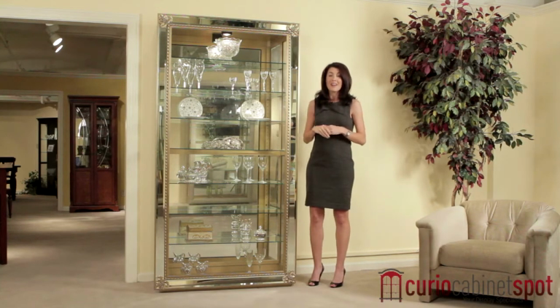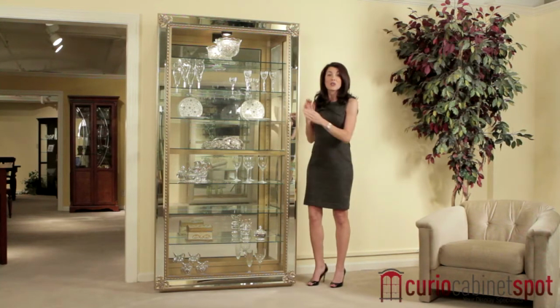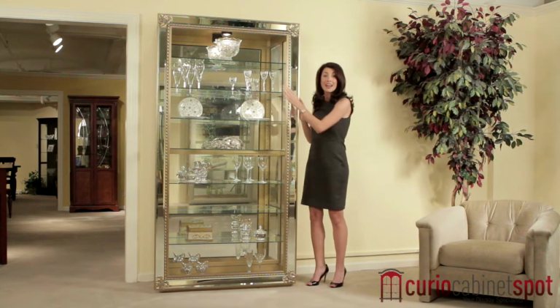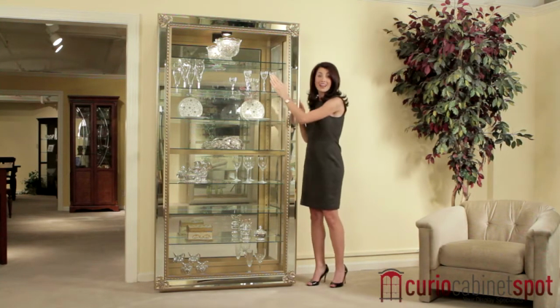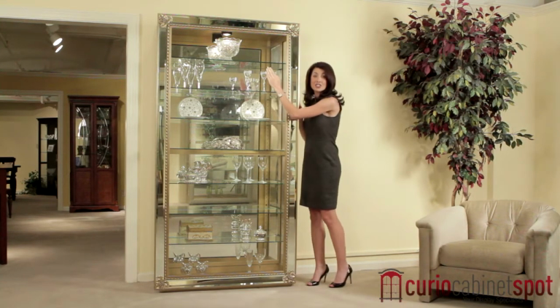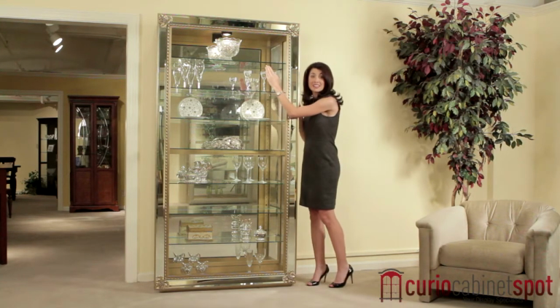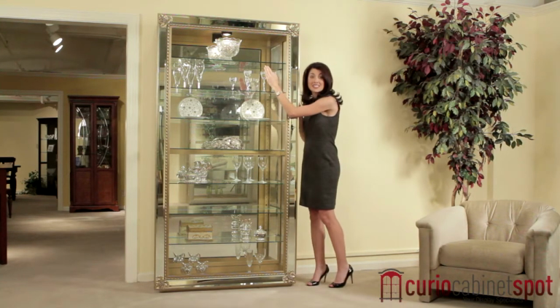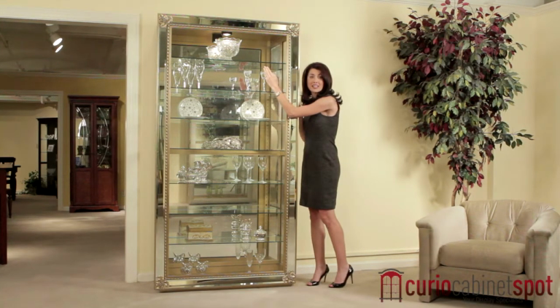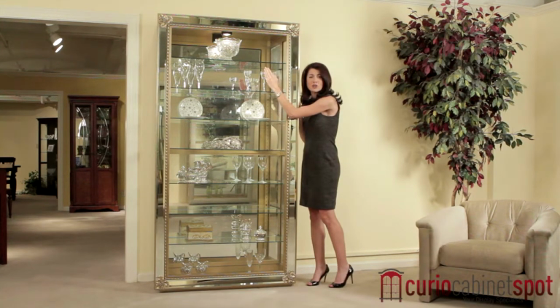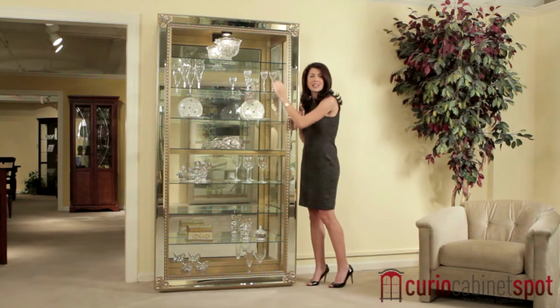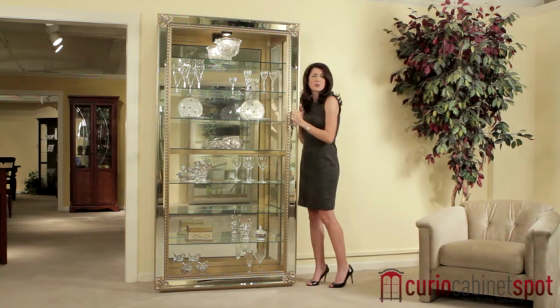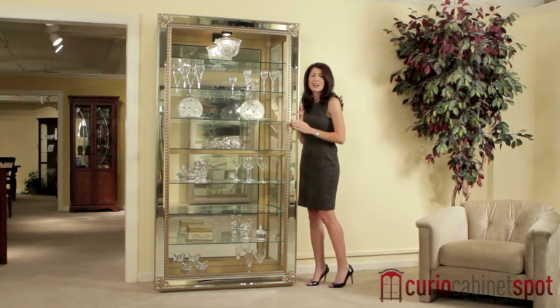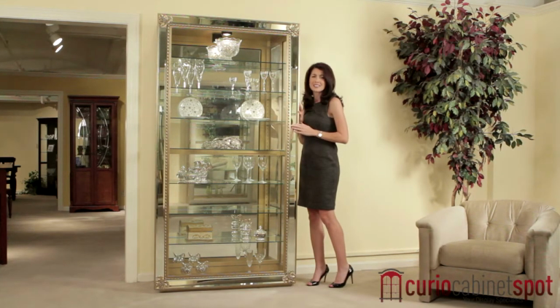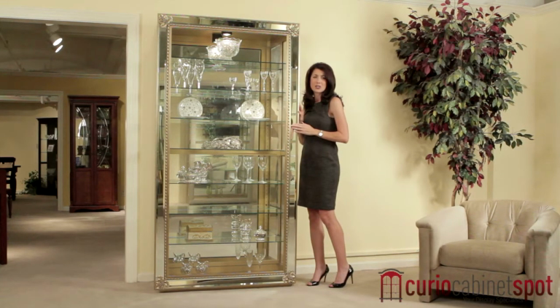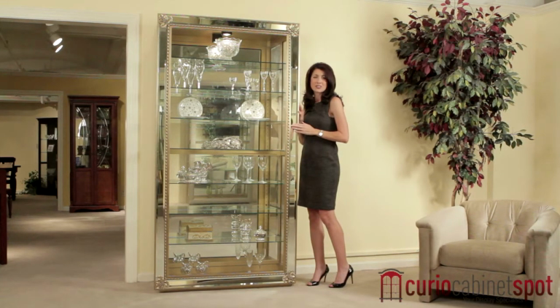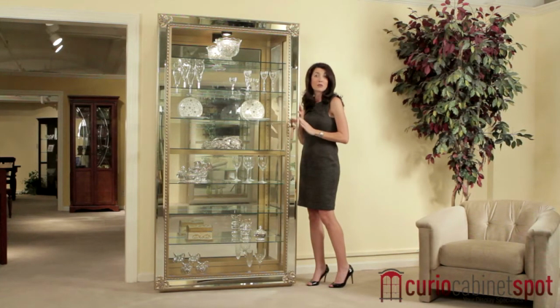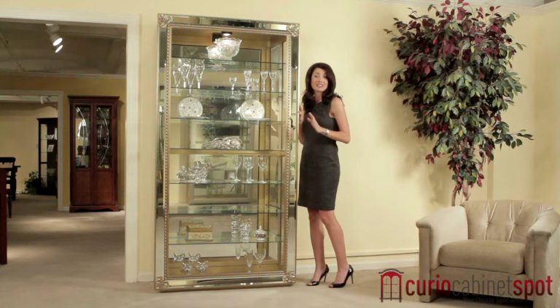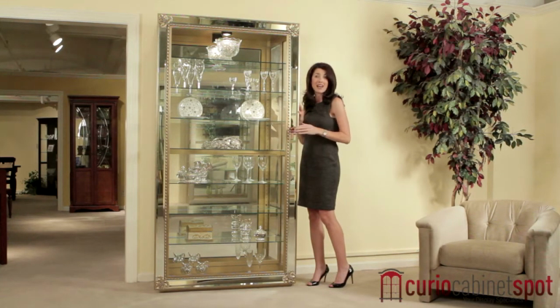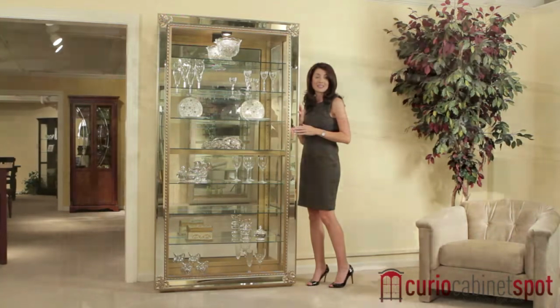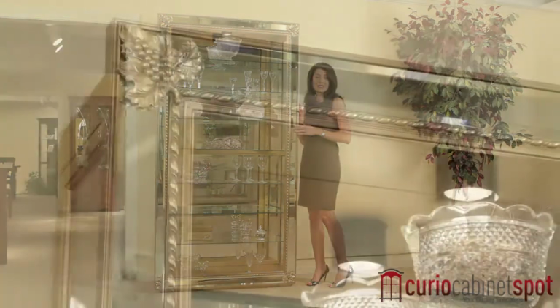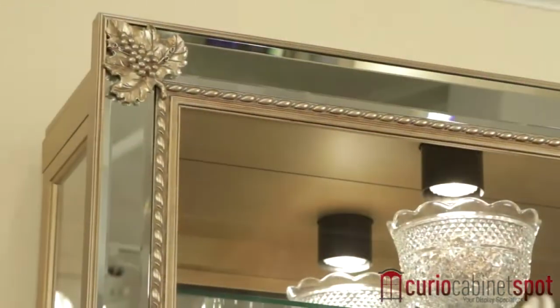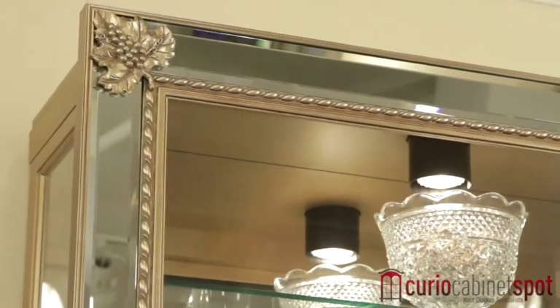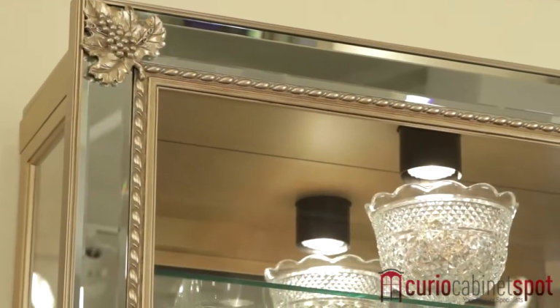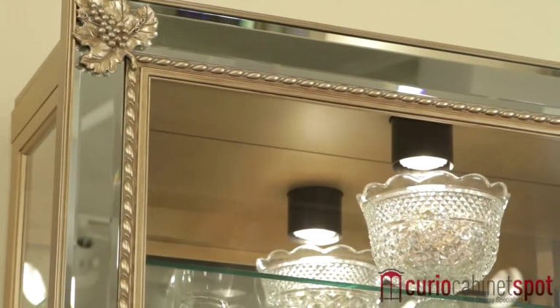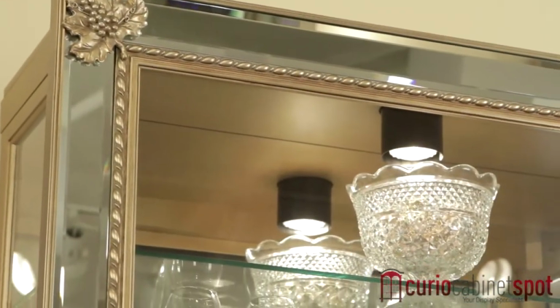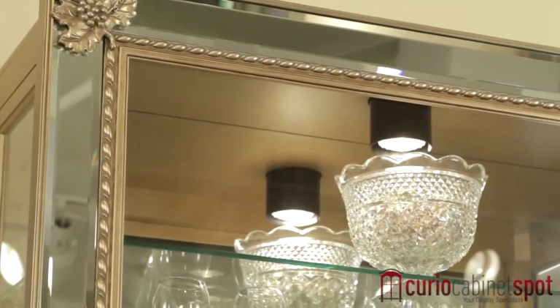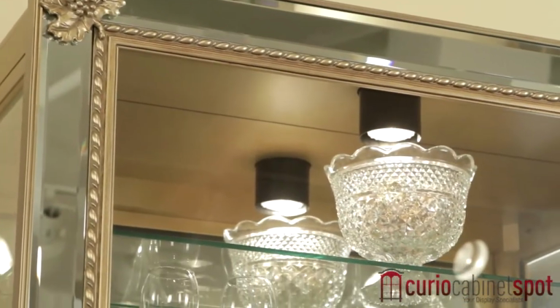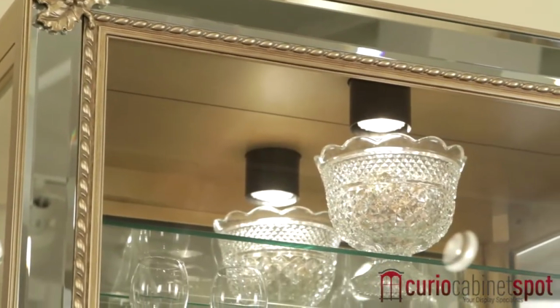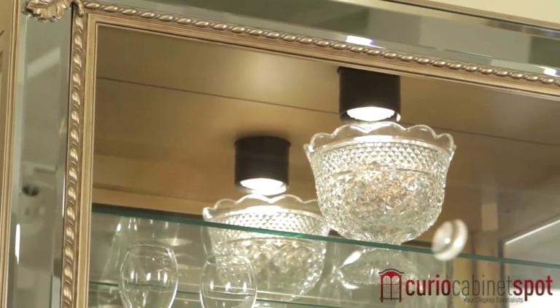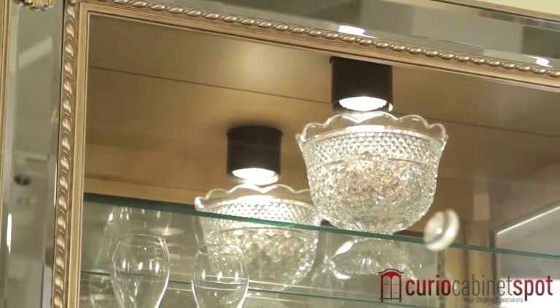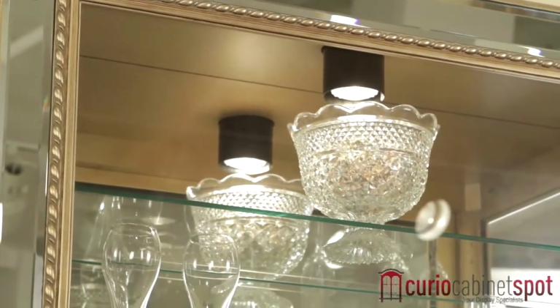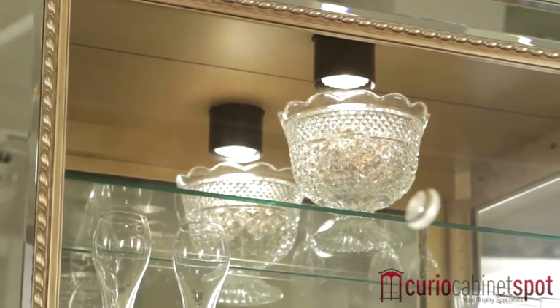The bright halogen light in the ceiling illuminates your priceless treasures in their best light, while the mirrored back showcases them from all angles.